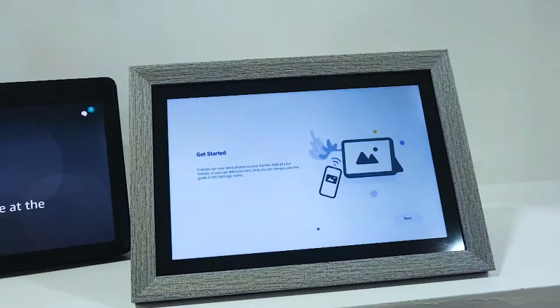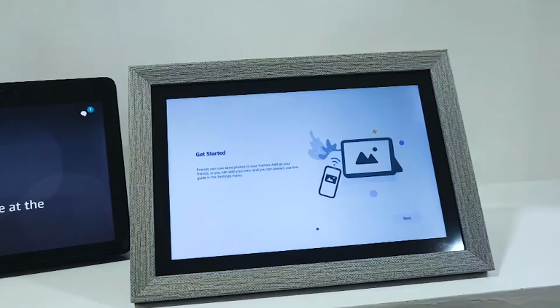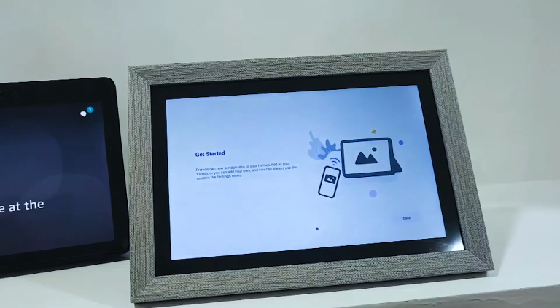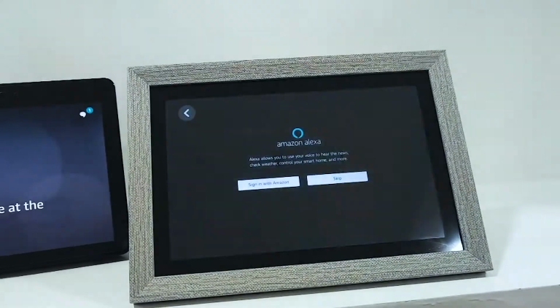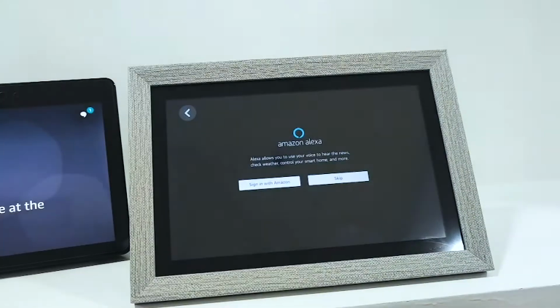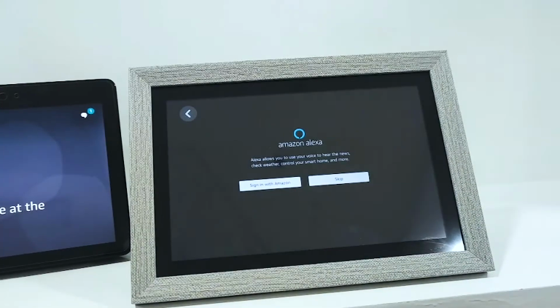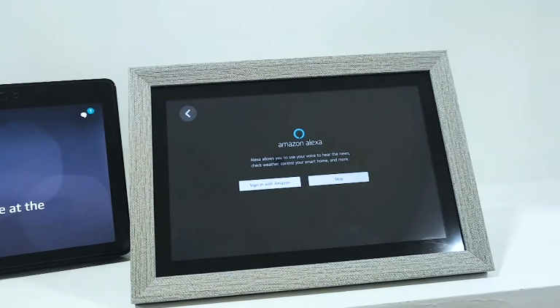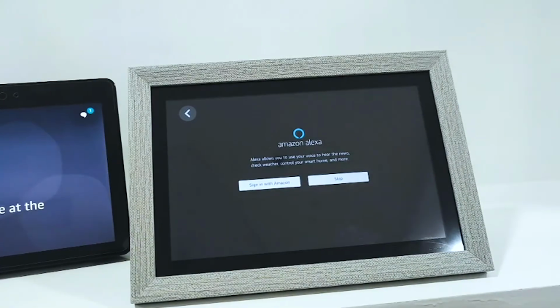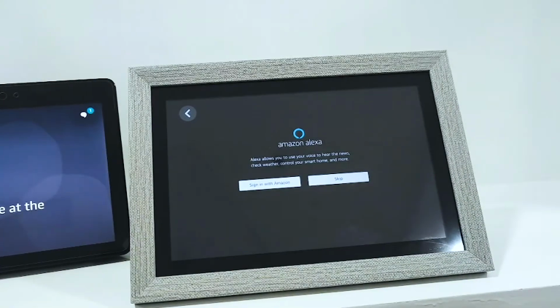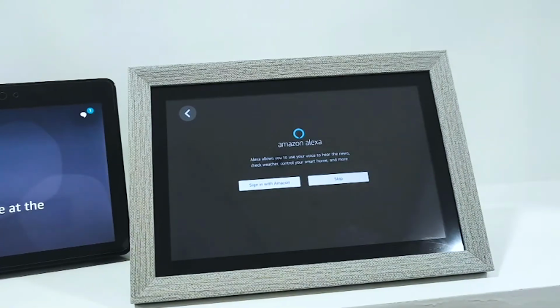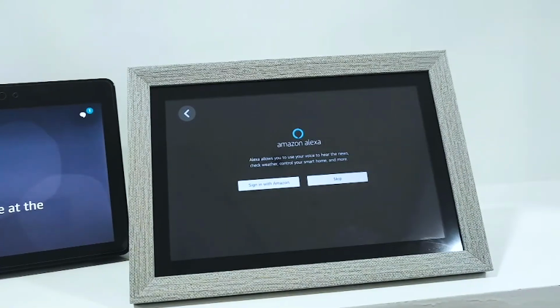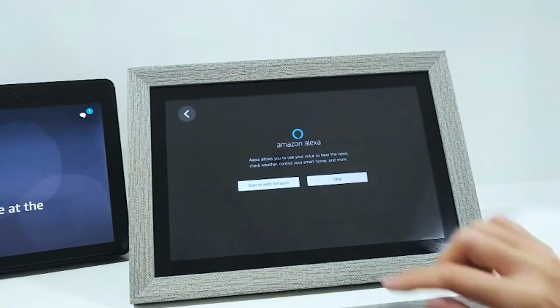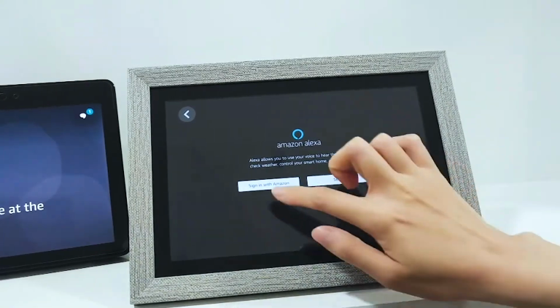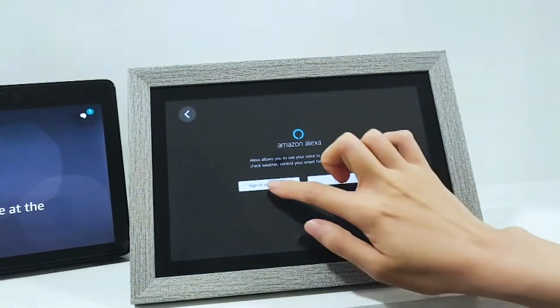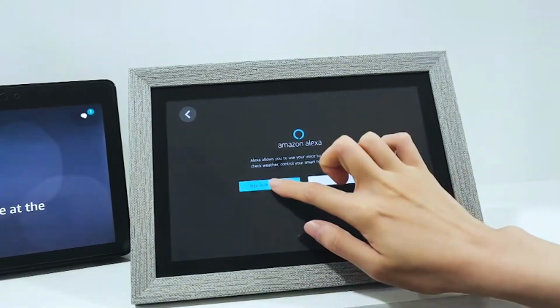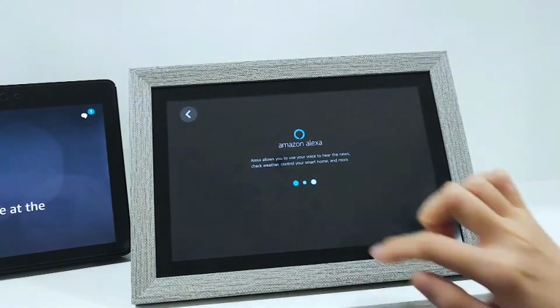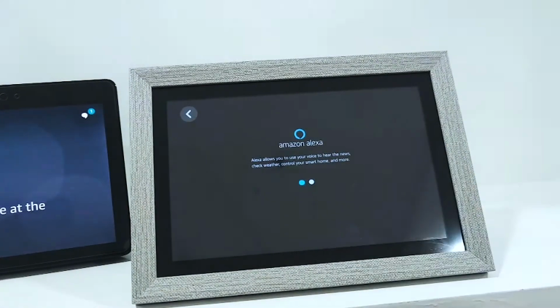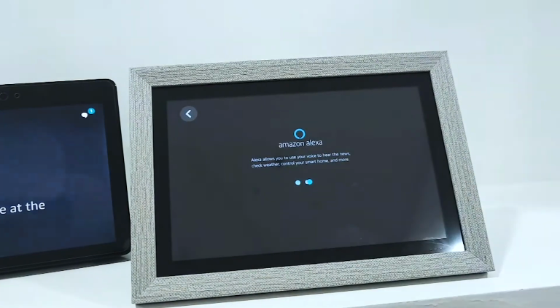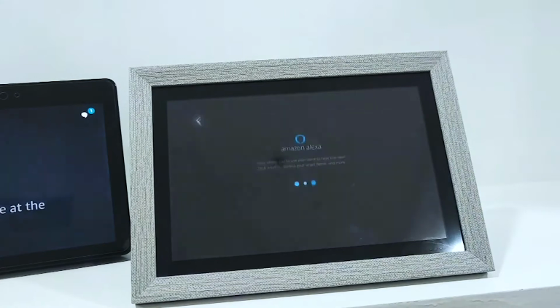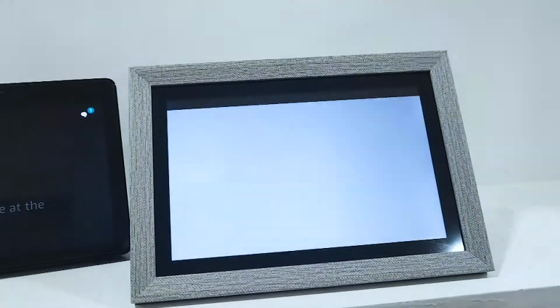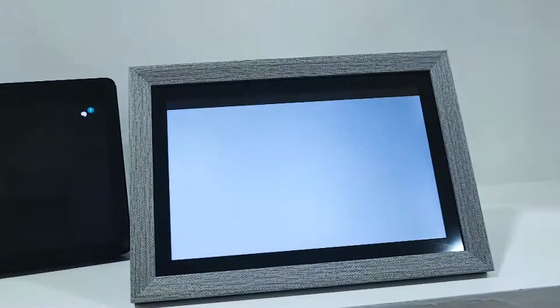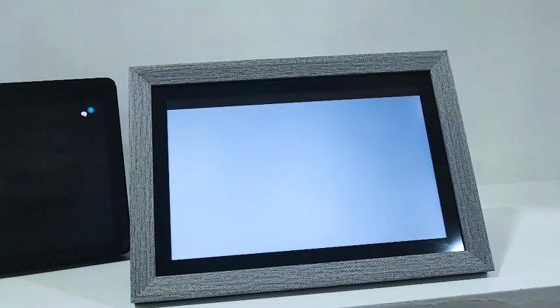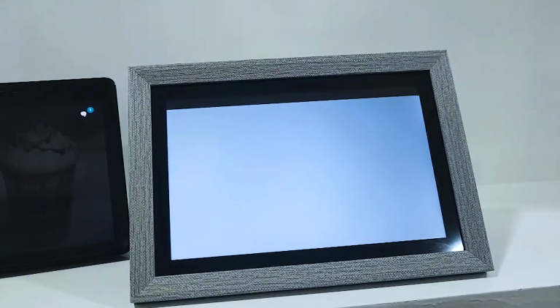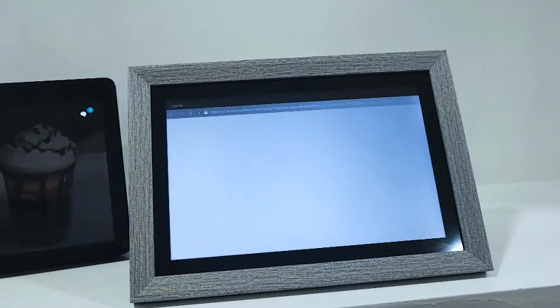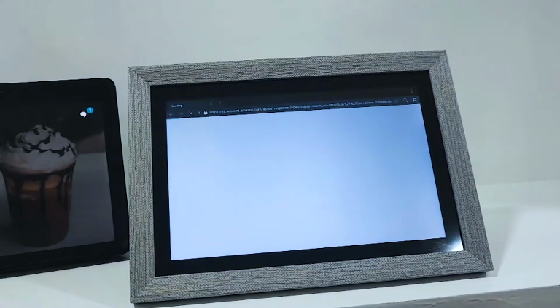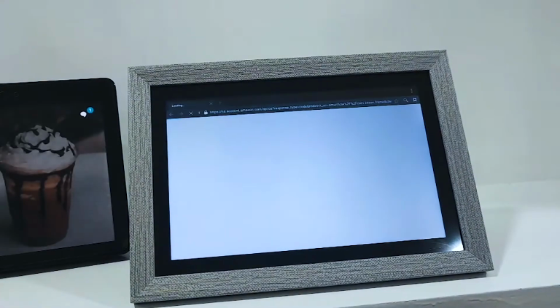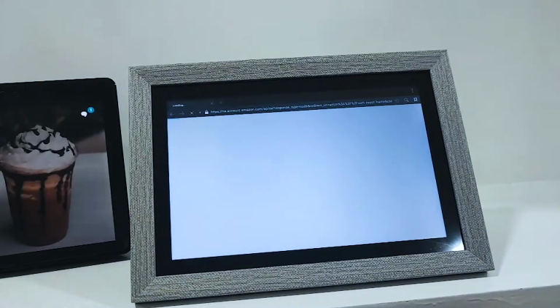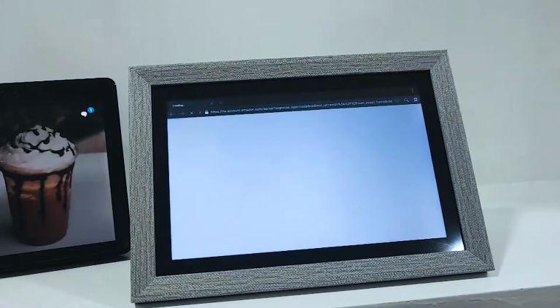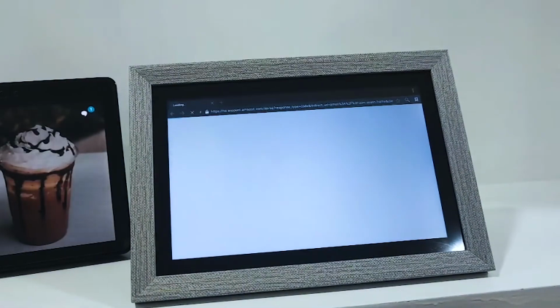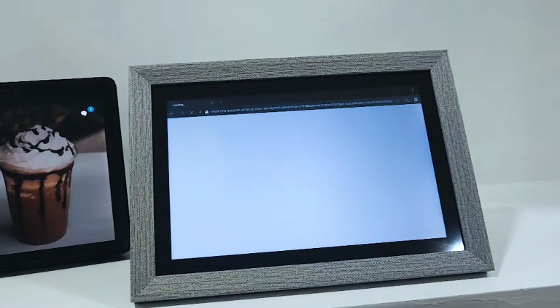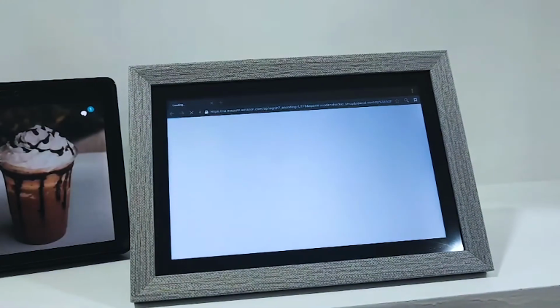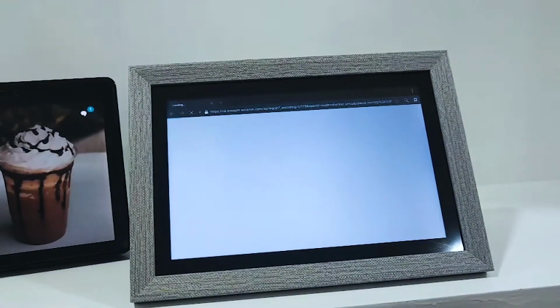To enable the Alexa skill, we need to log in with the same Amazon account that we are using on the smart speaker.